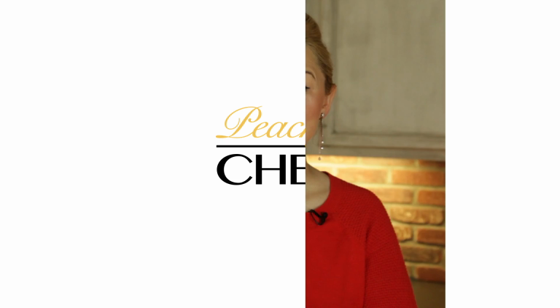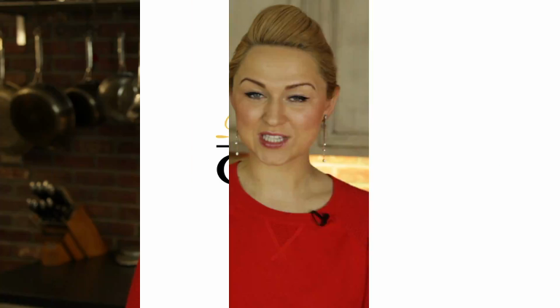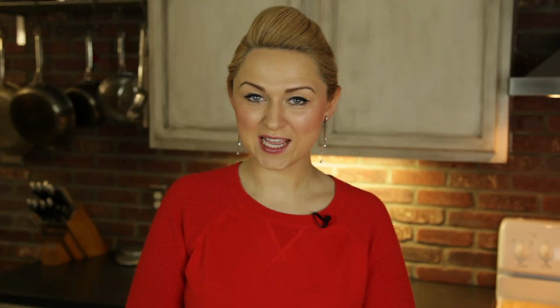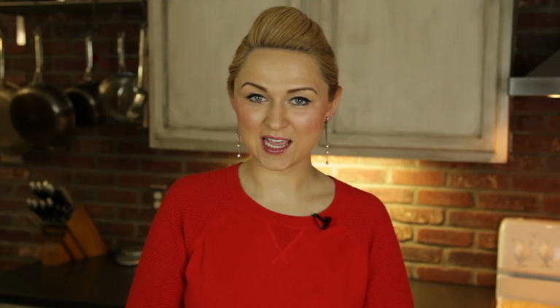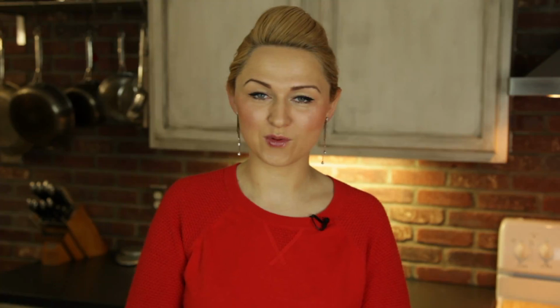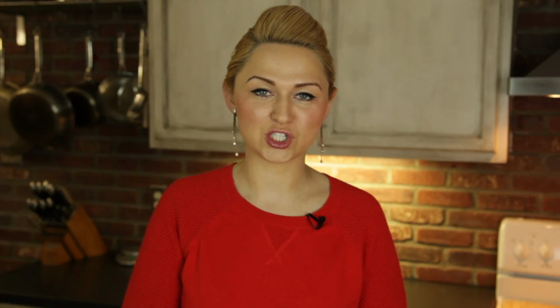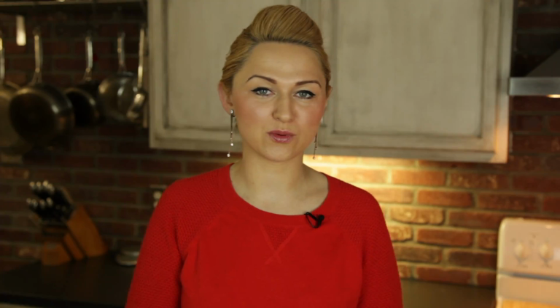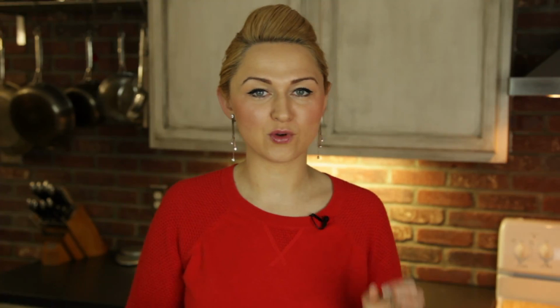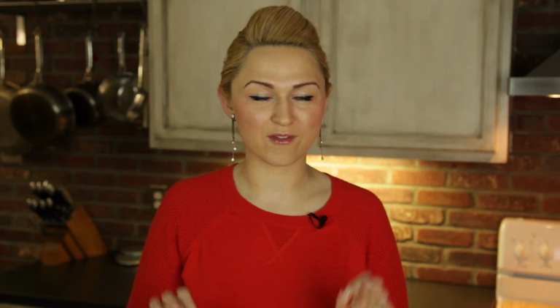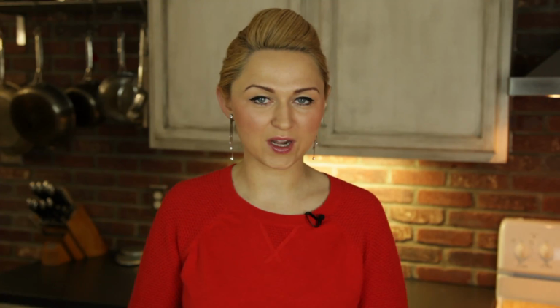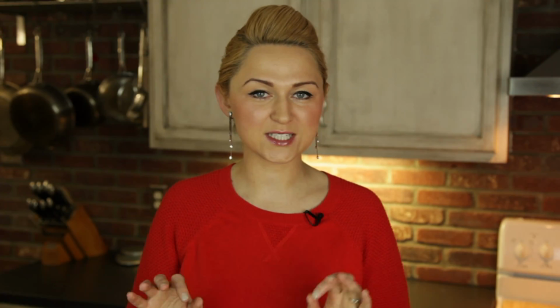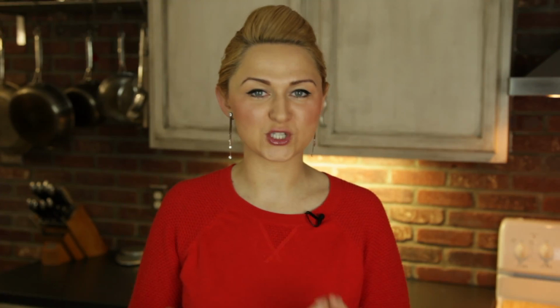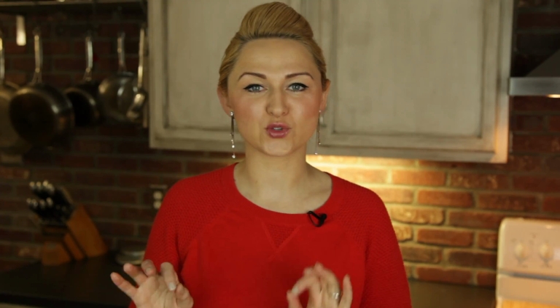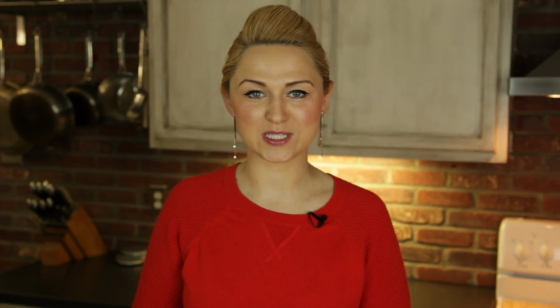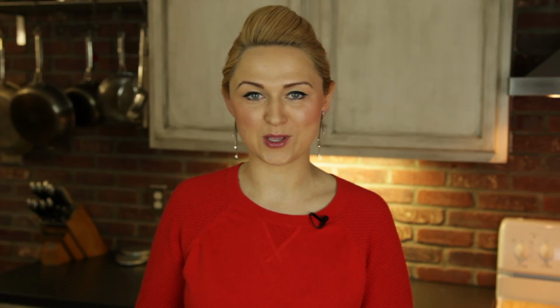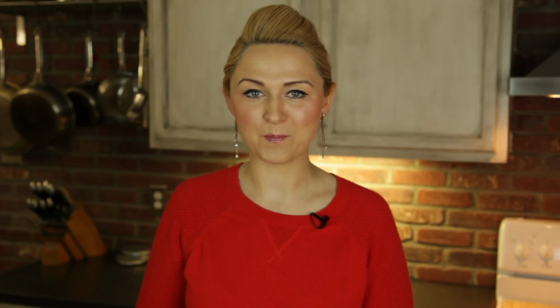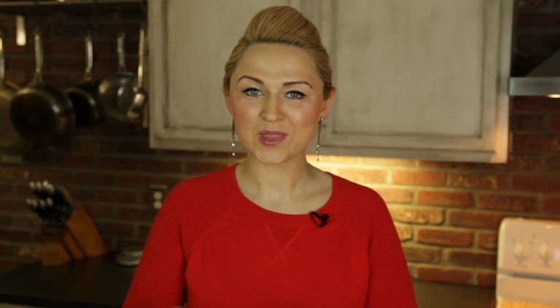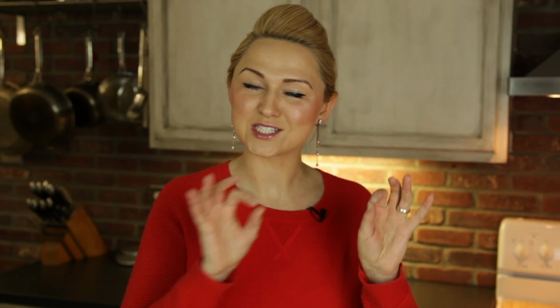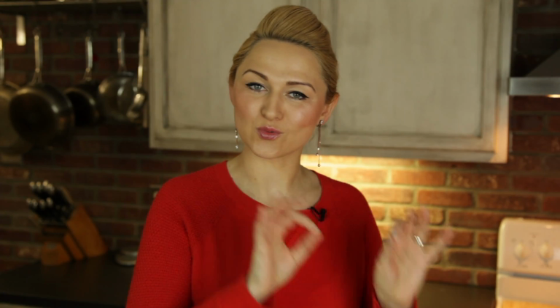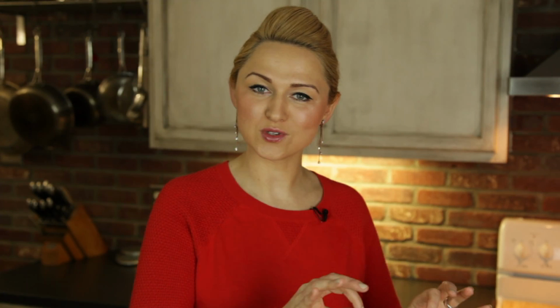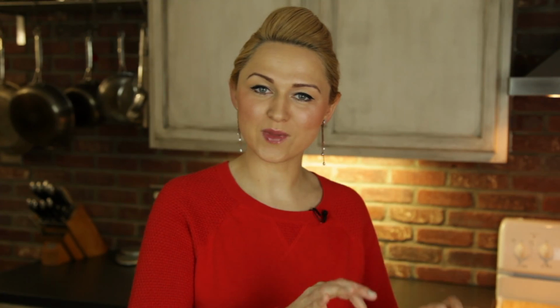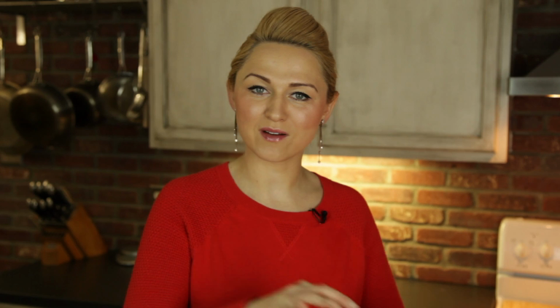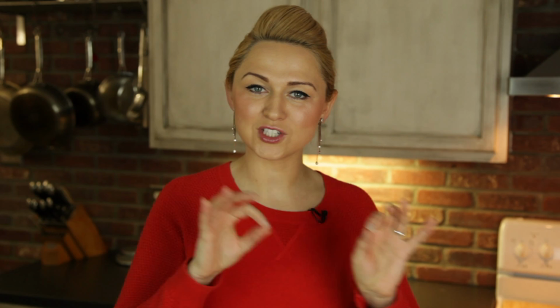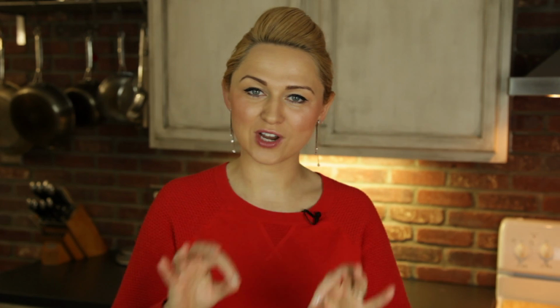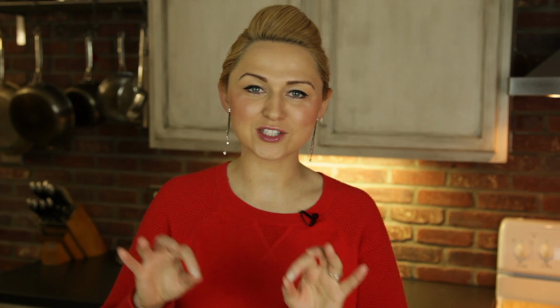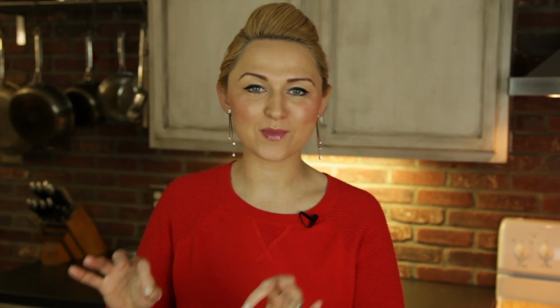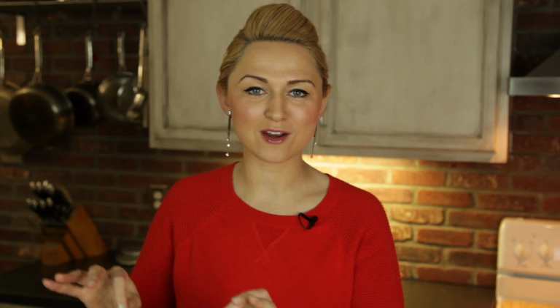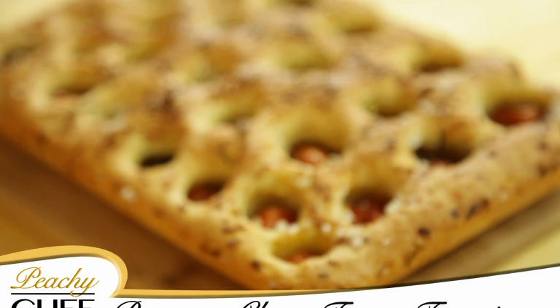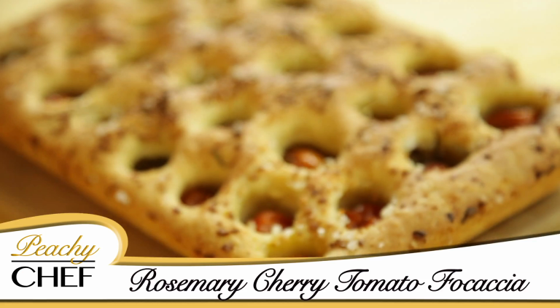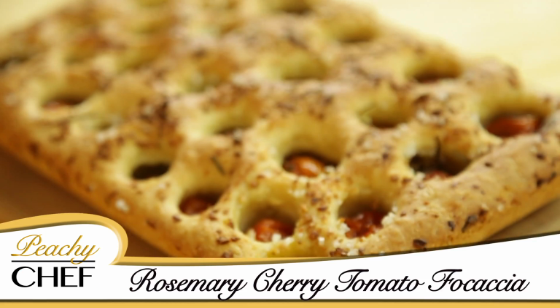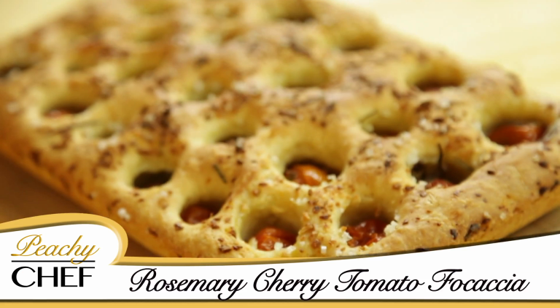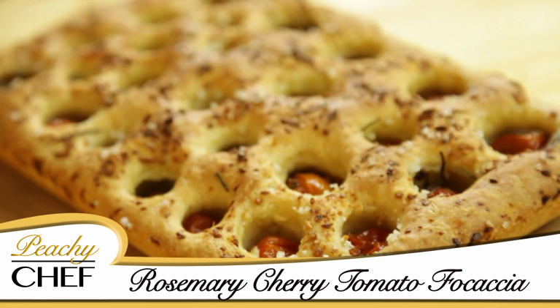Today I want to share with you a very special recipe. It's a rosemary cherry tomato focaccia bread.